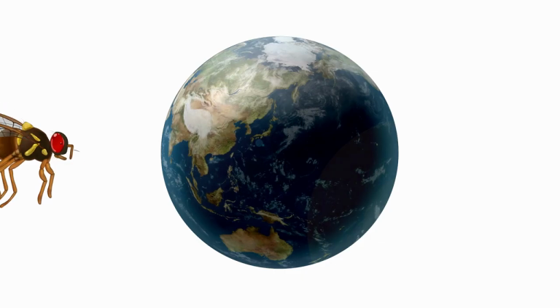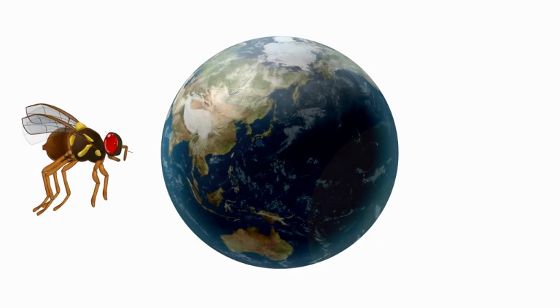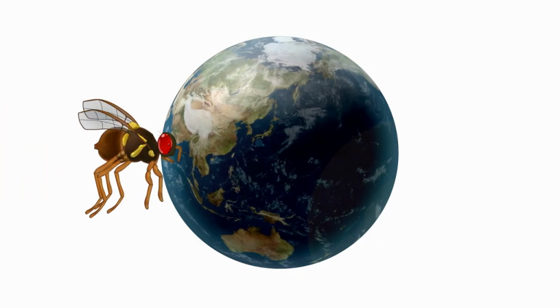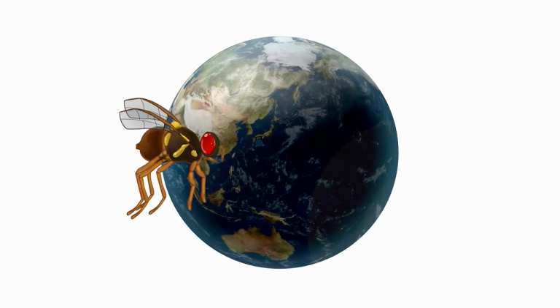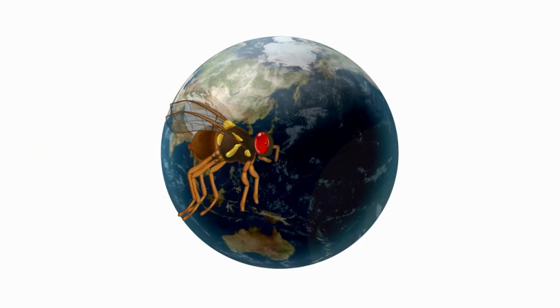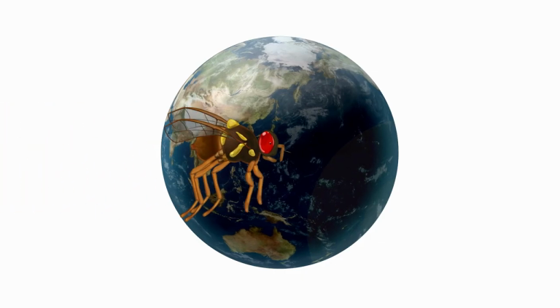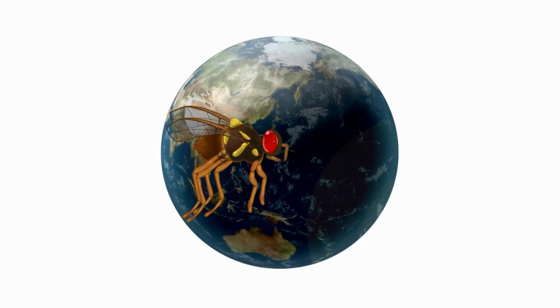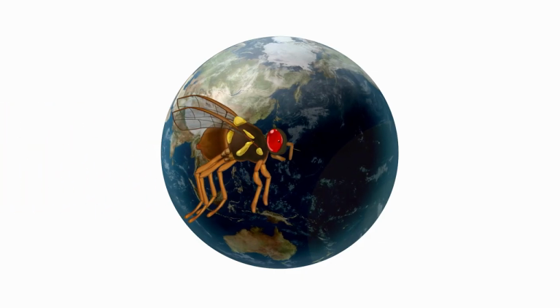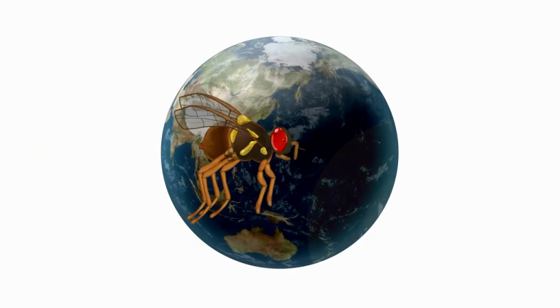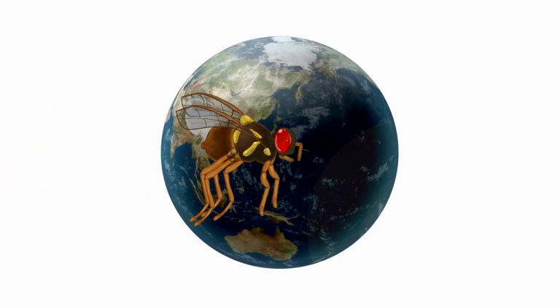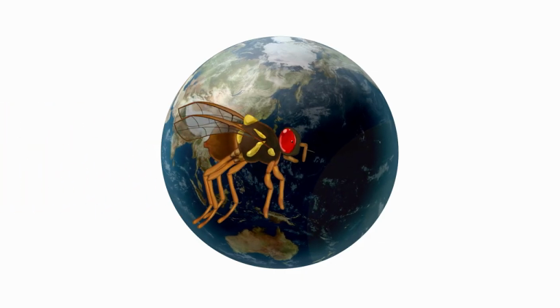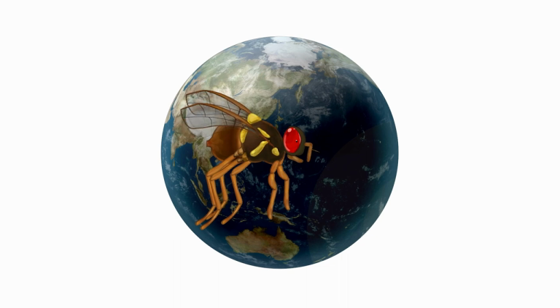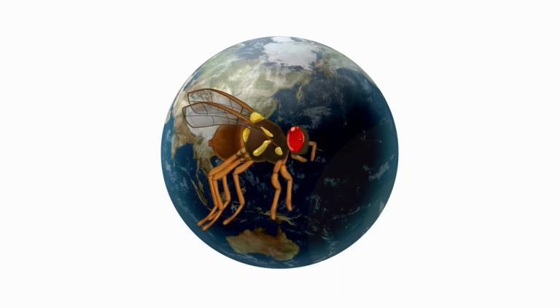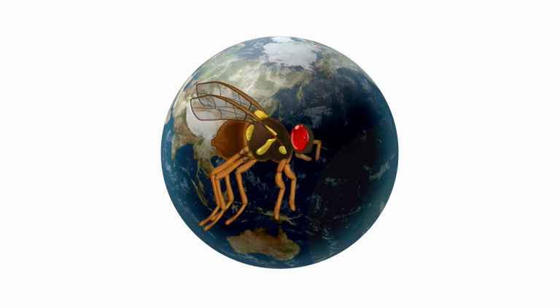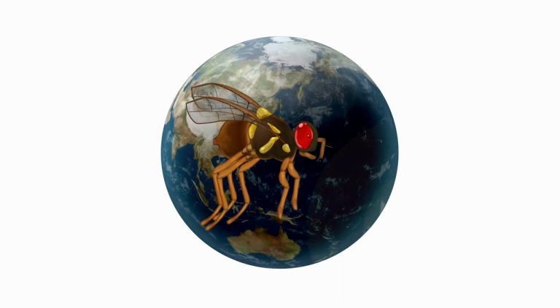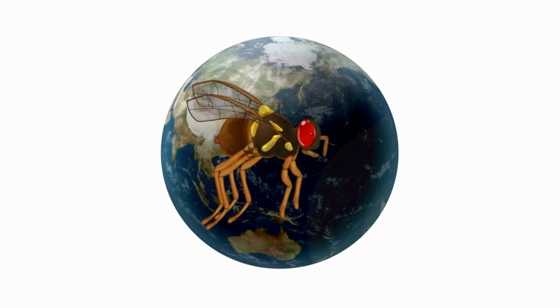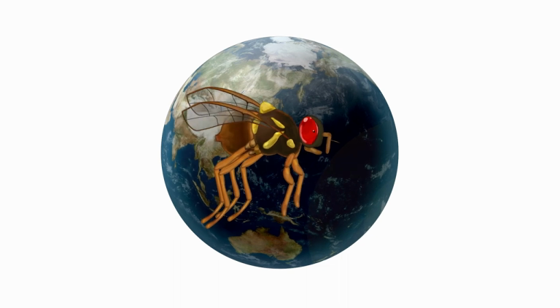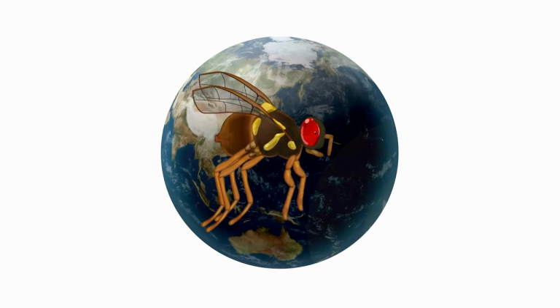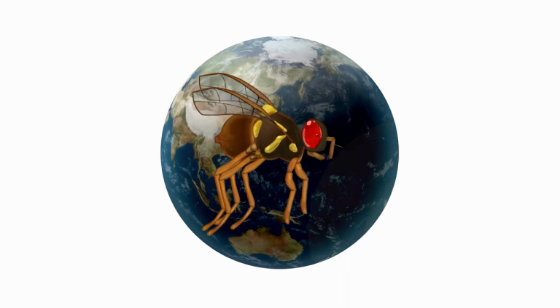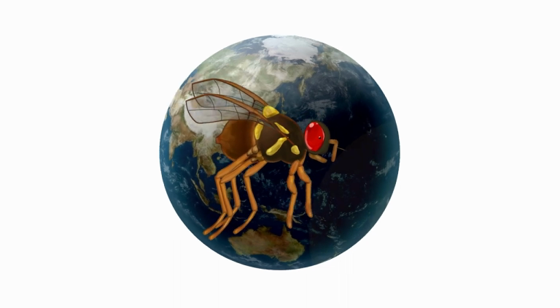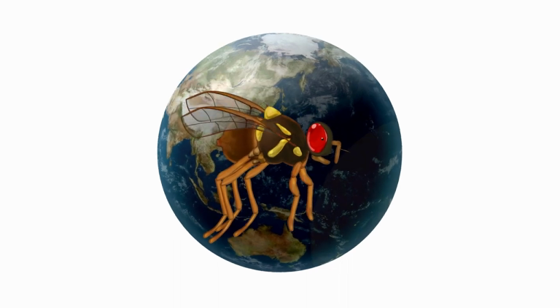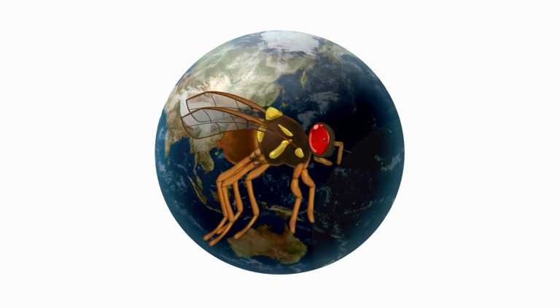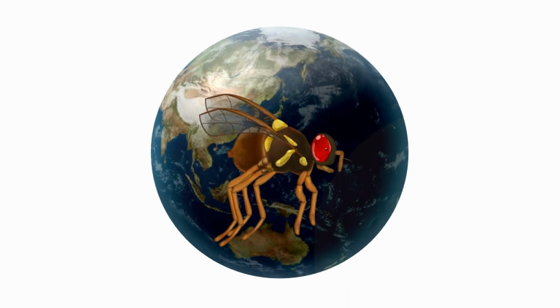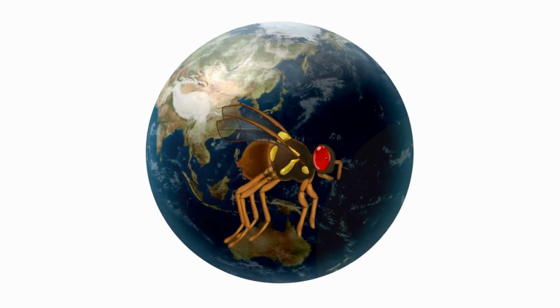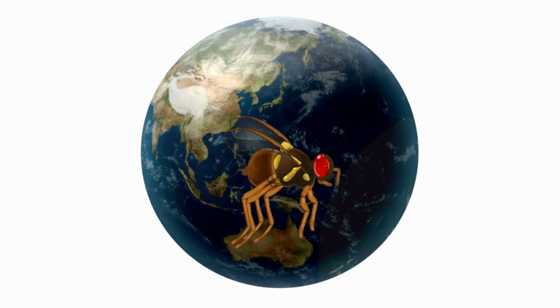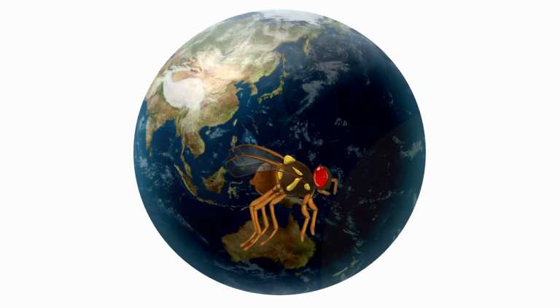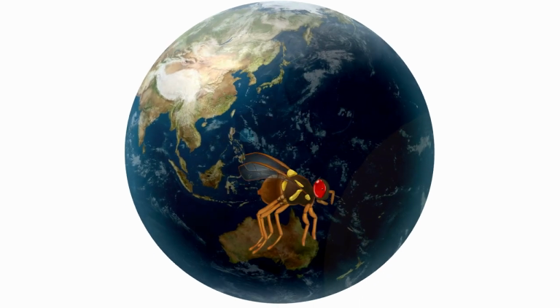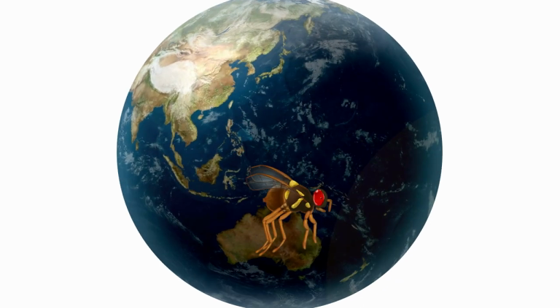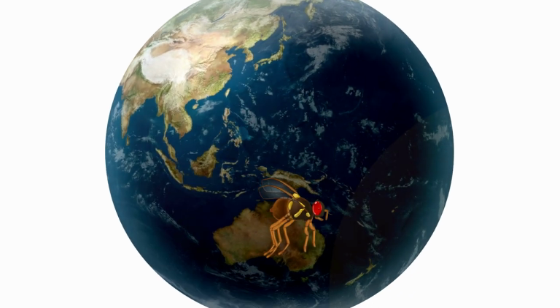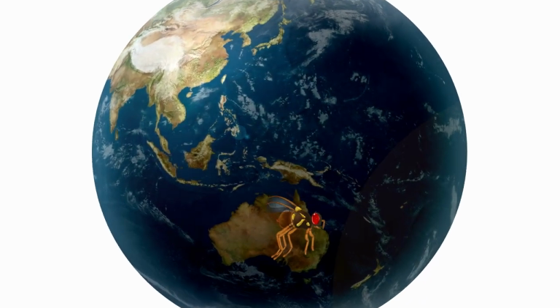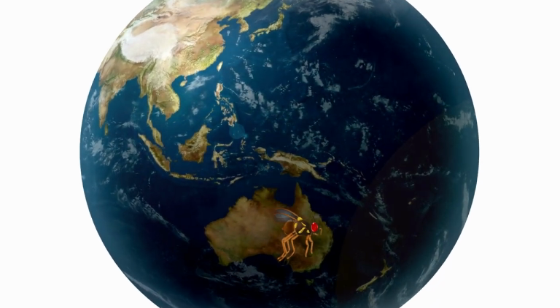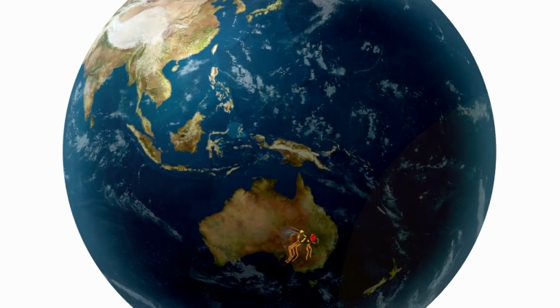This is Ernie. Hiya! He's a Queensland fruit fly and he's here to wreck your garden.